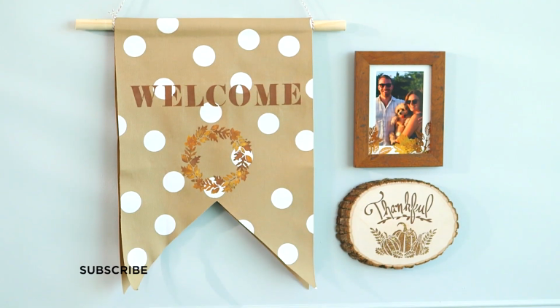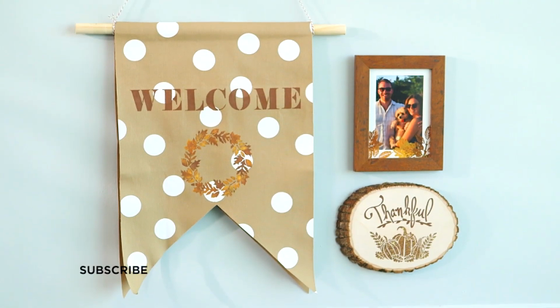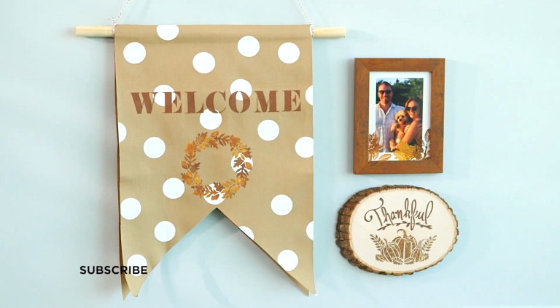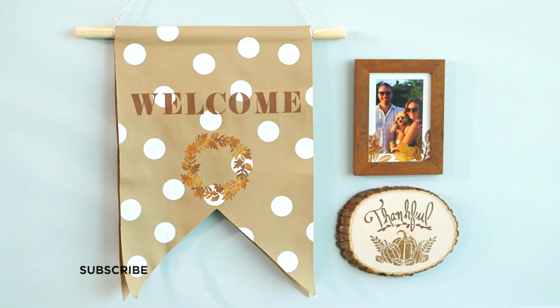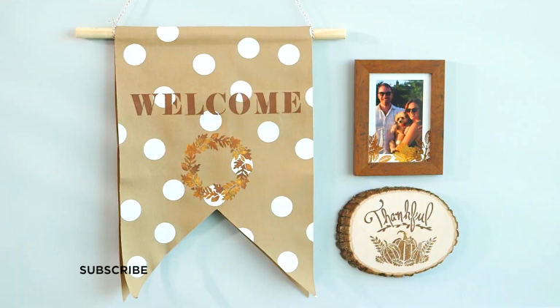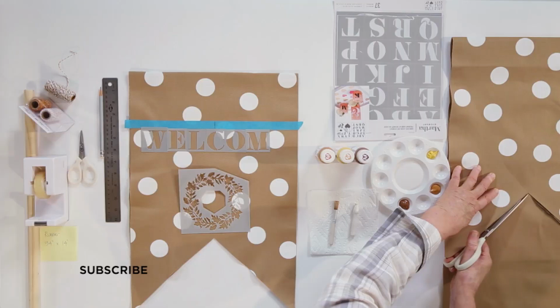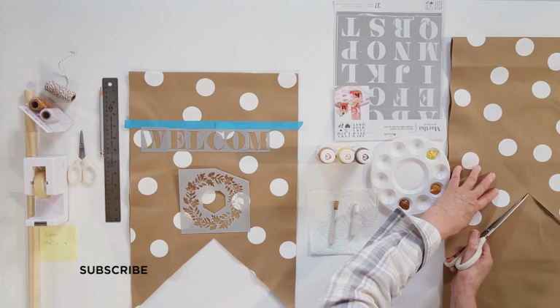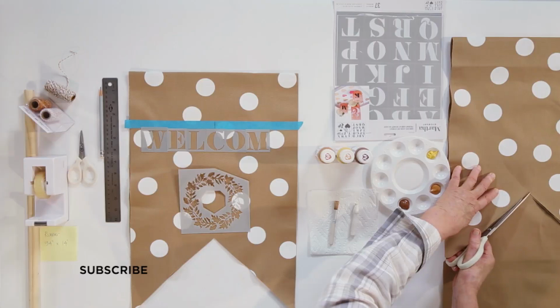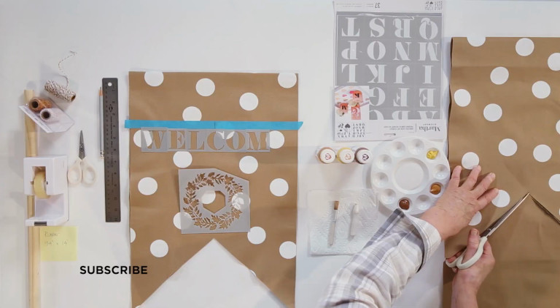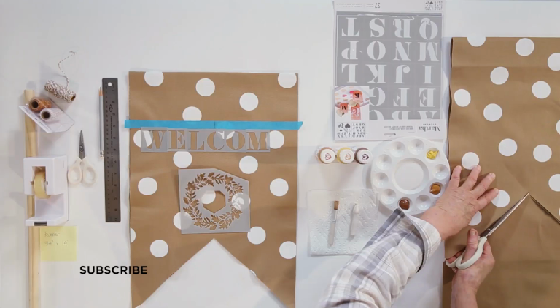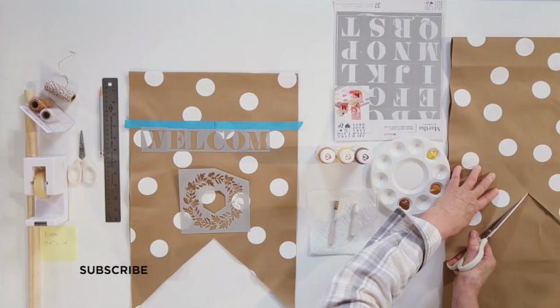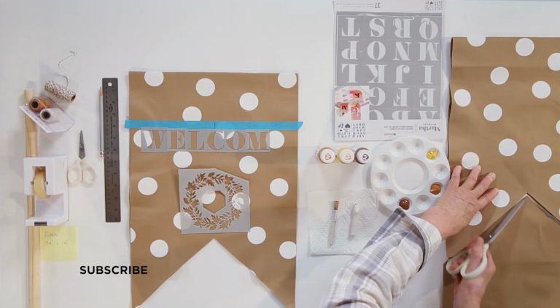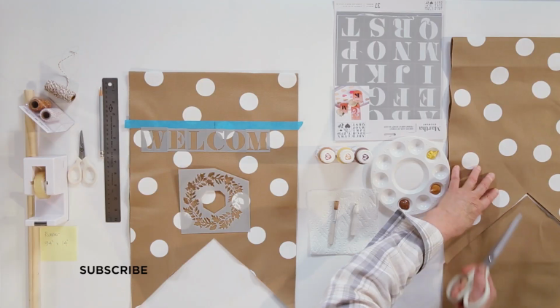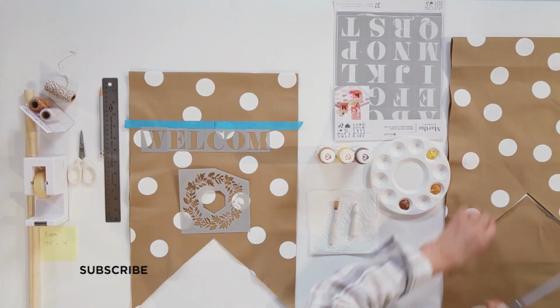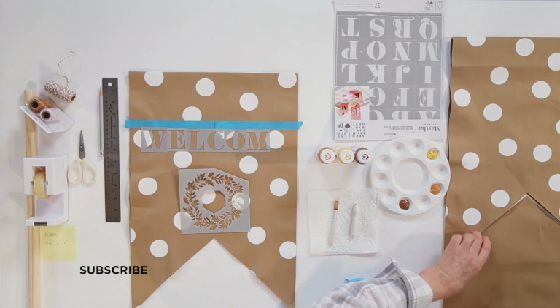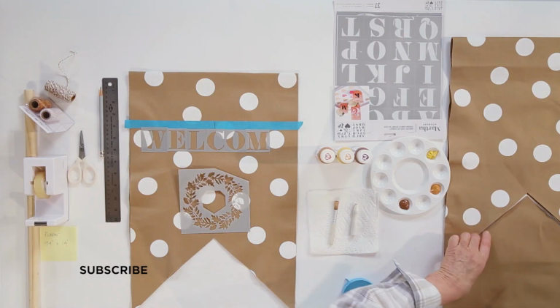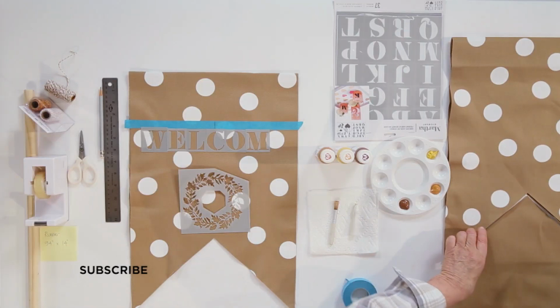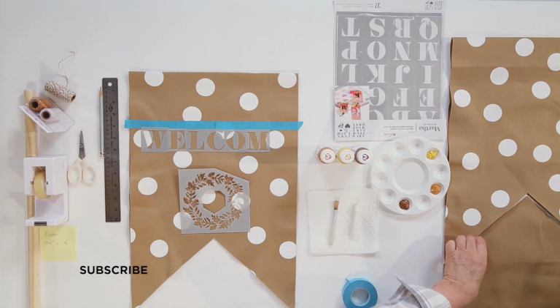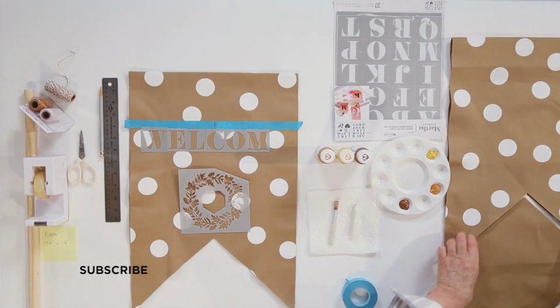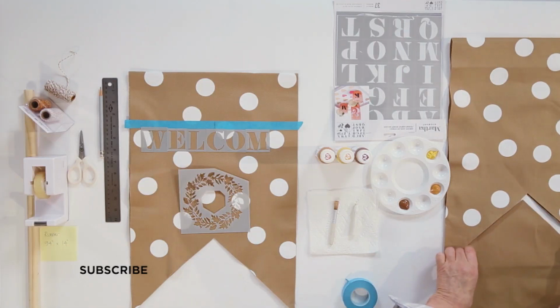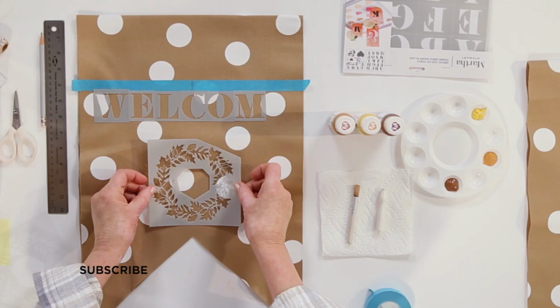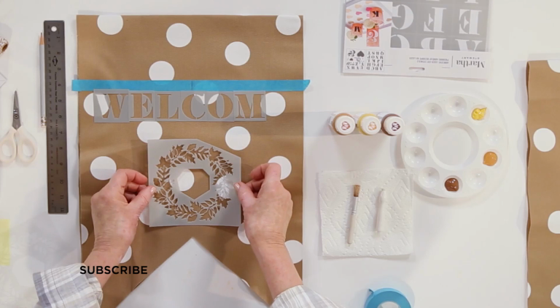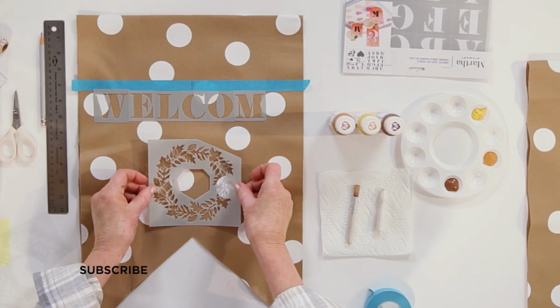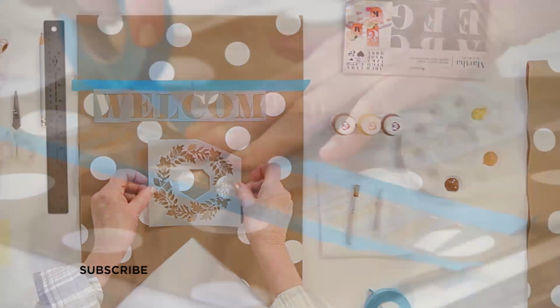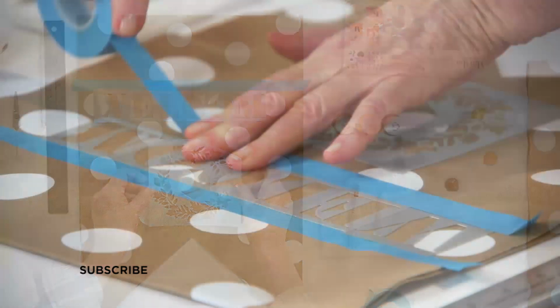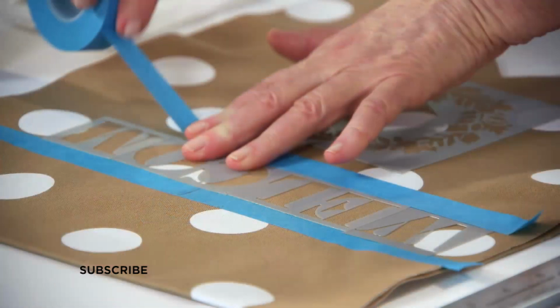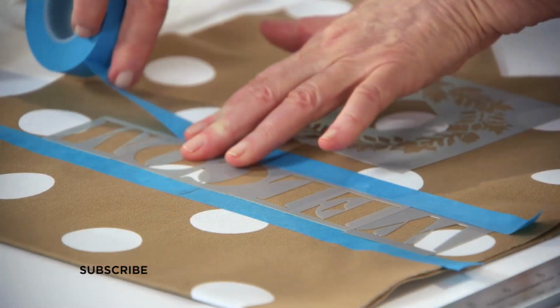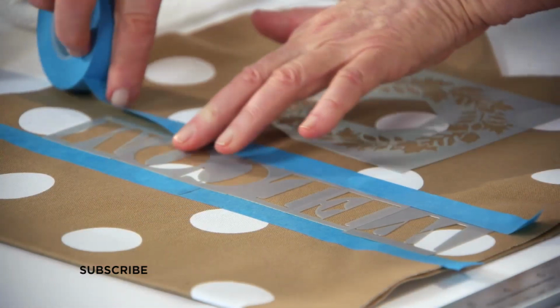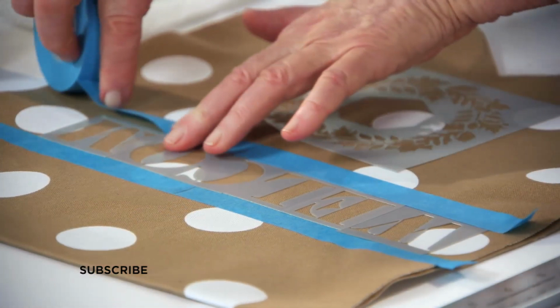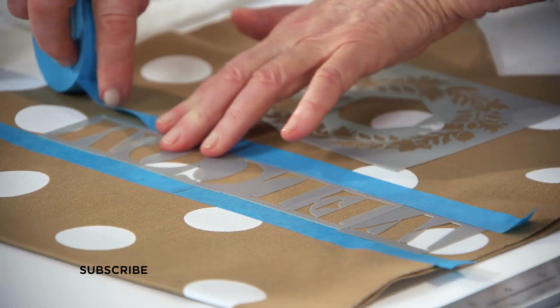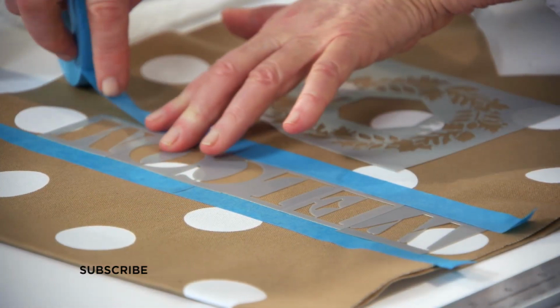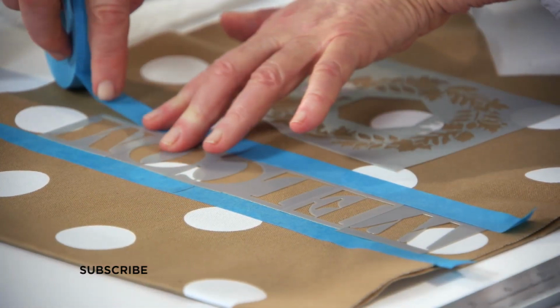Subscribe to our channel and share your projects using the hashtag MakeItWithMichaels.